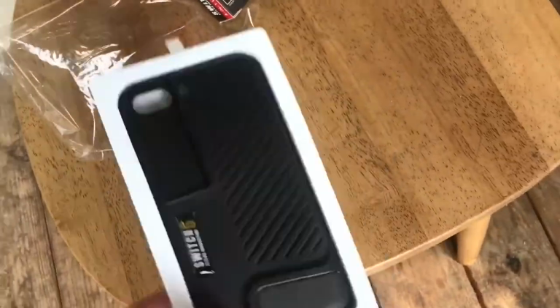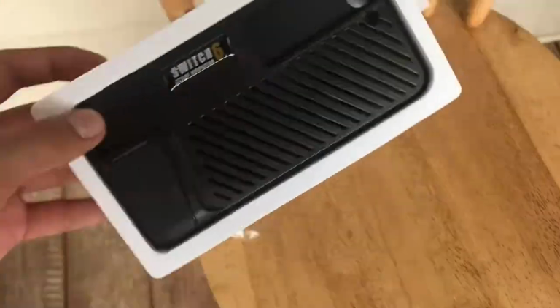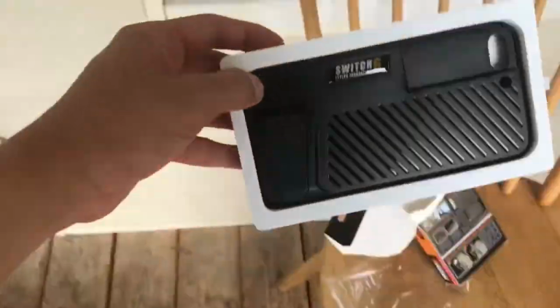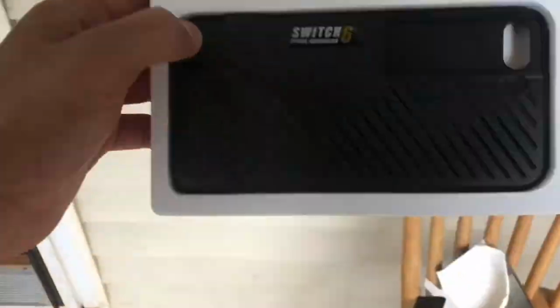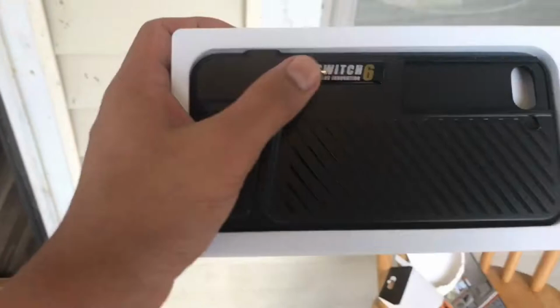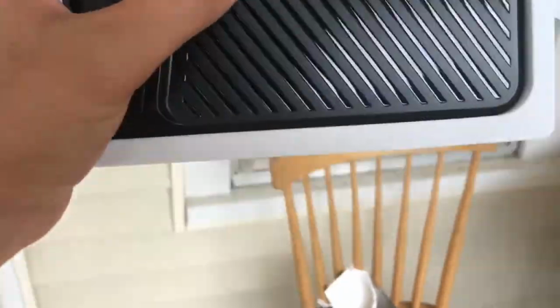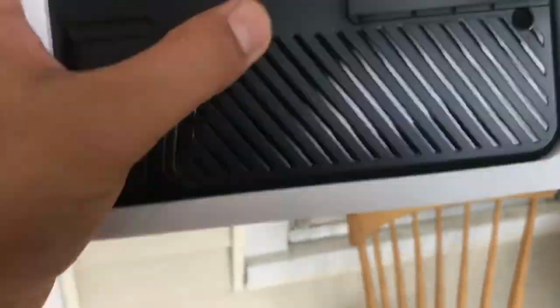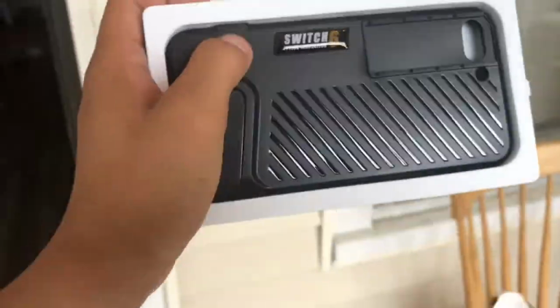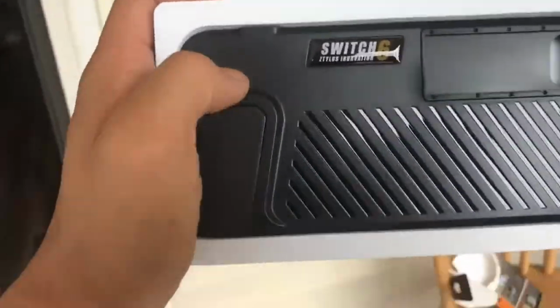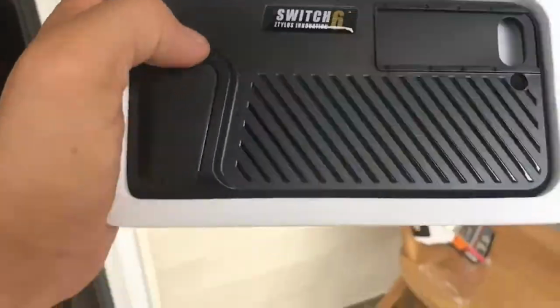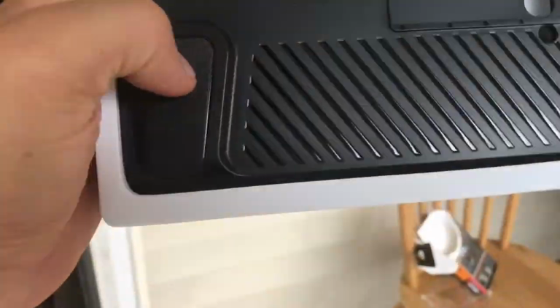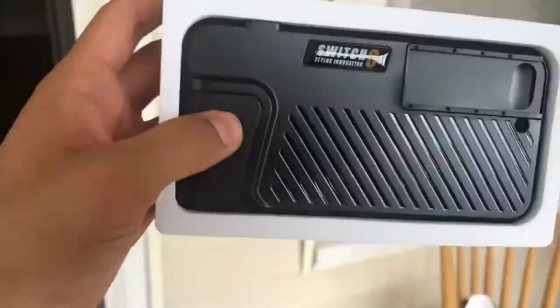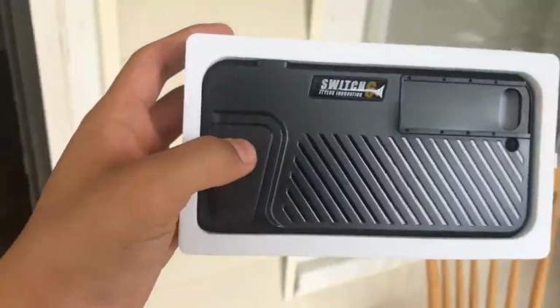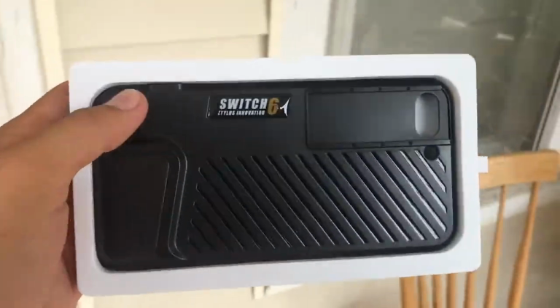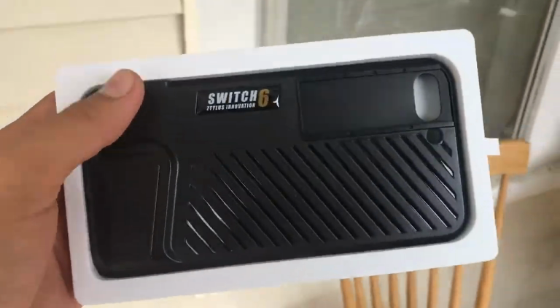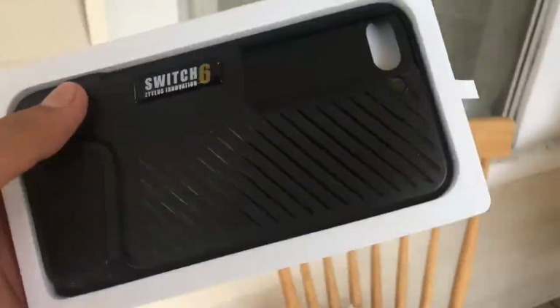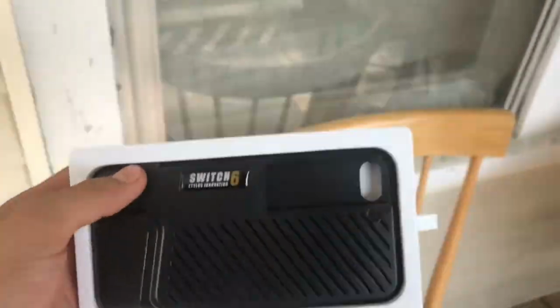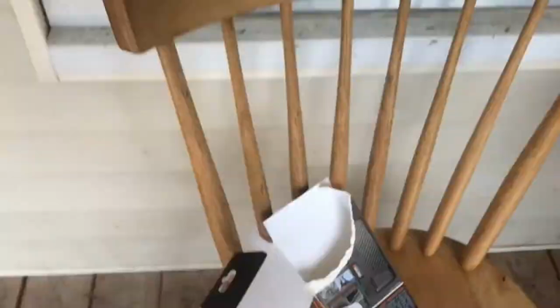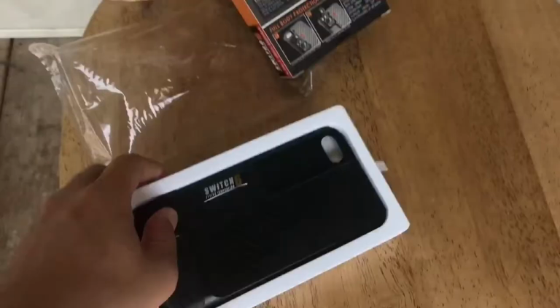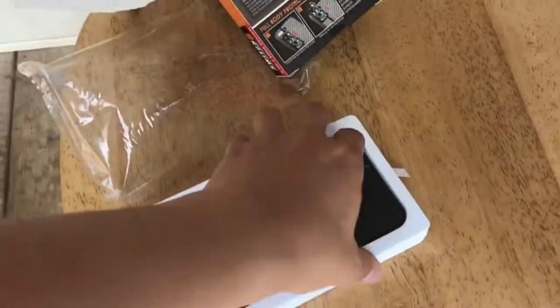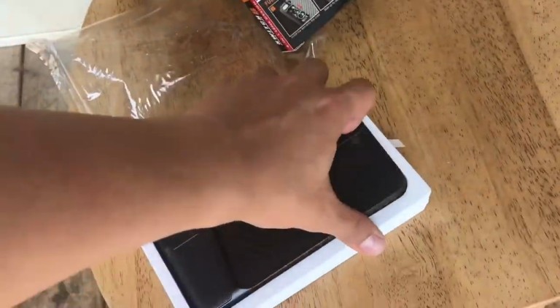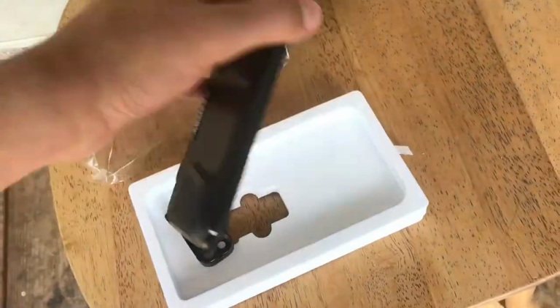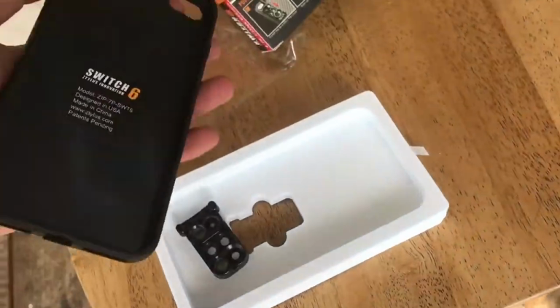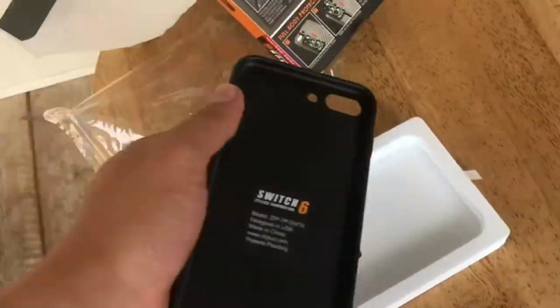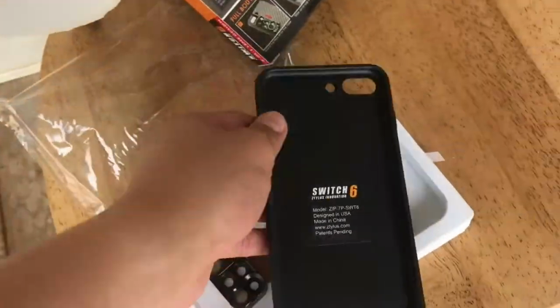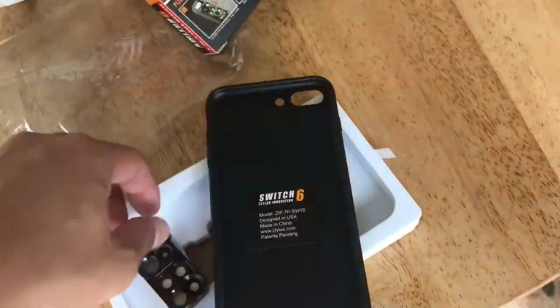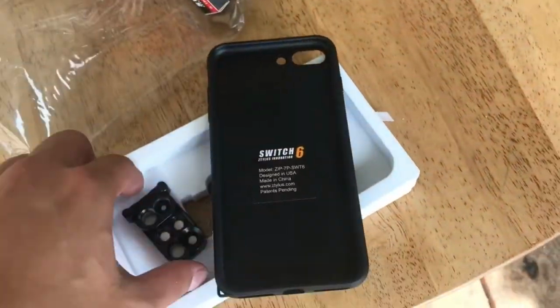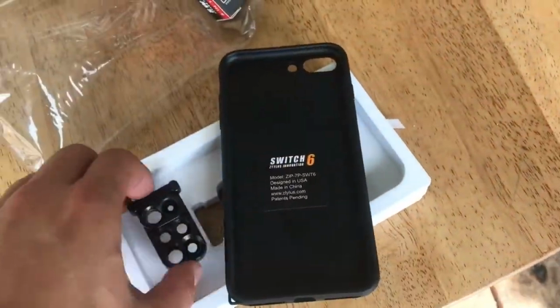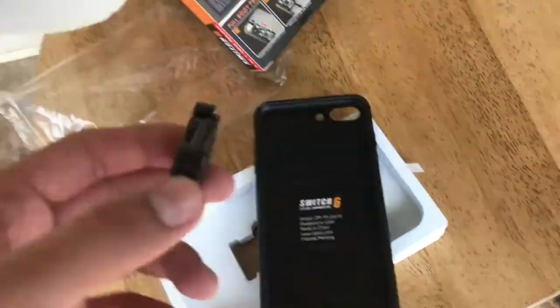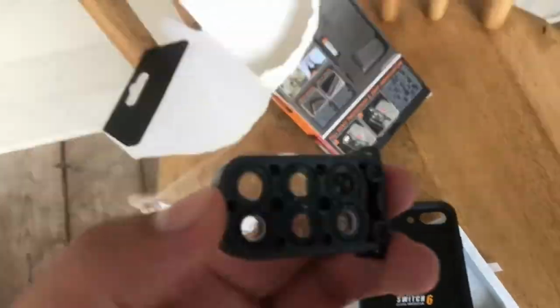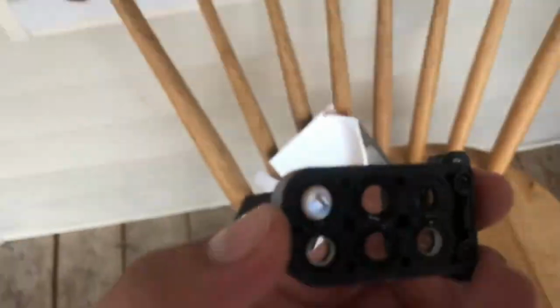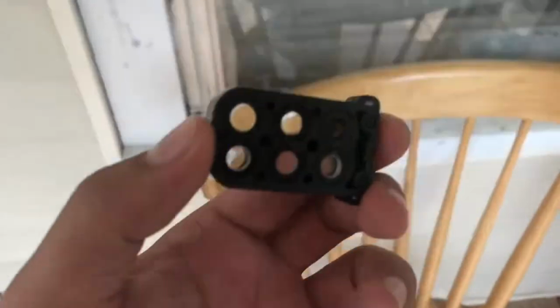It looks pretty good. I like the black color of it, I like the black type of box. Here's the case and here I use it.